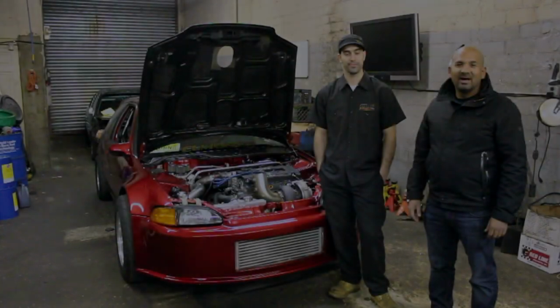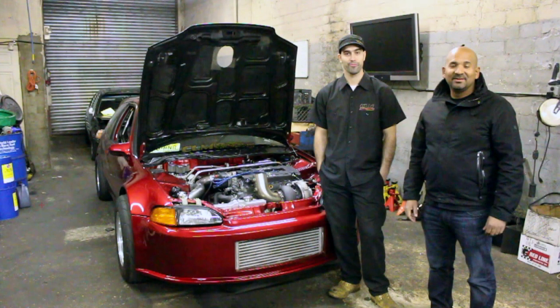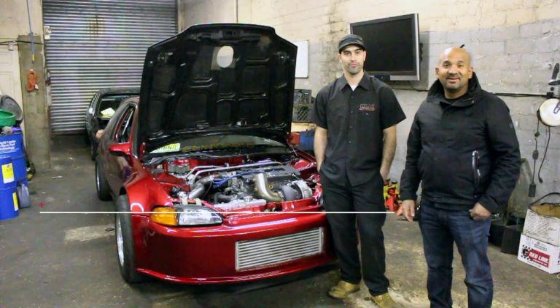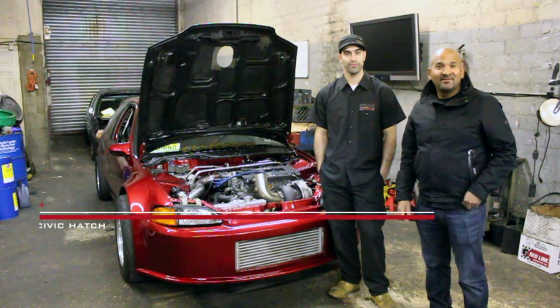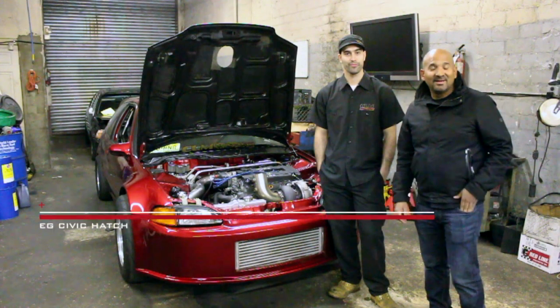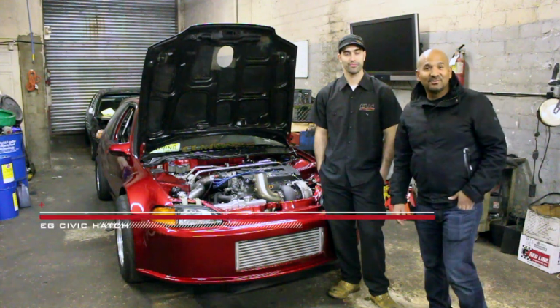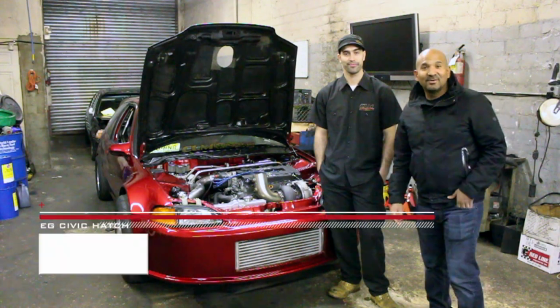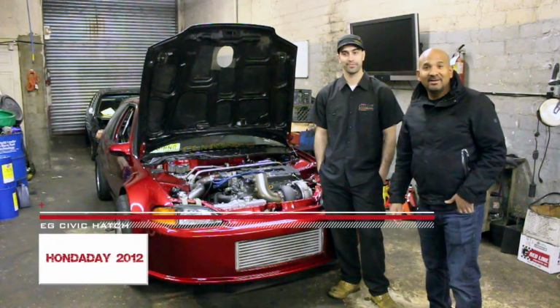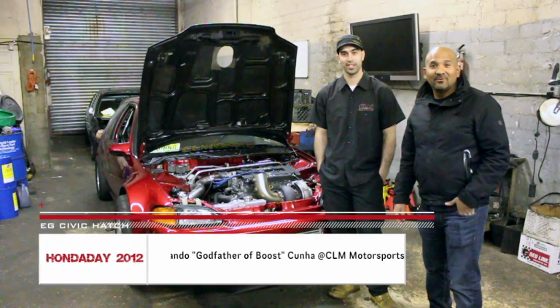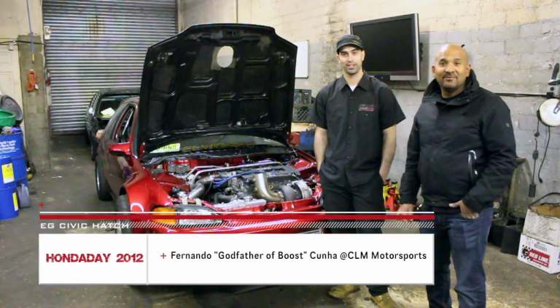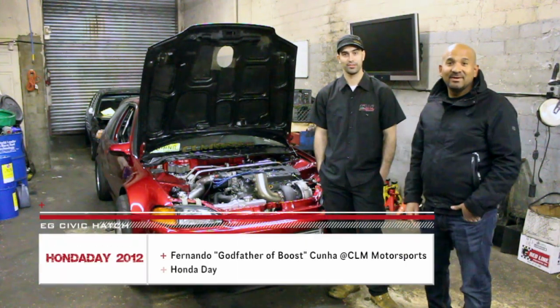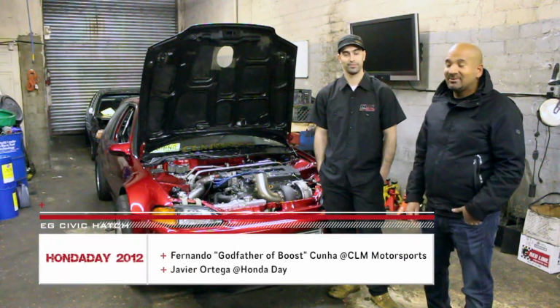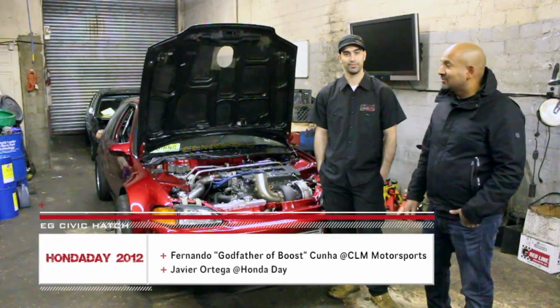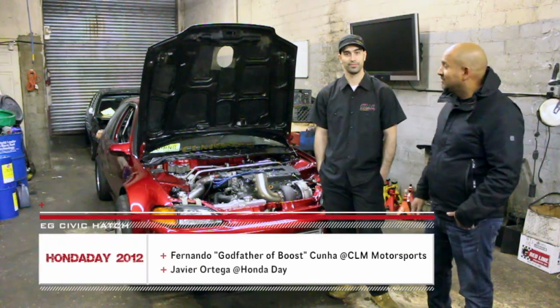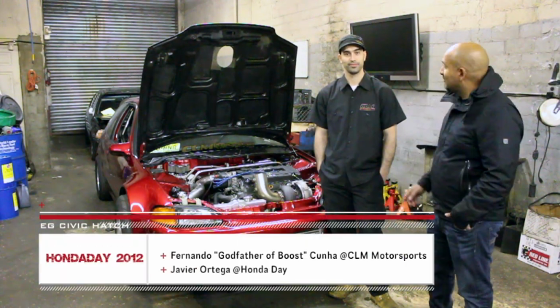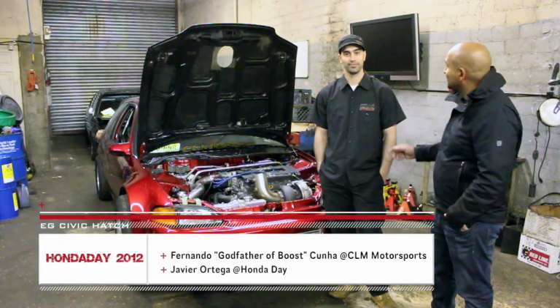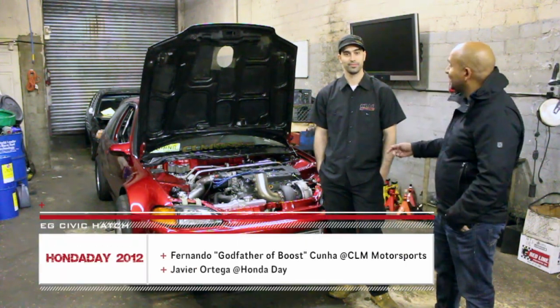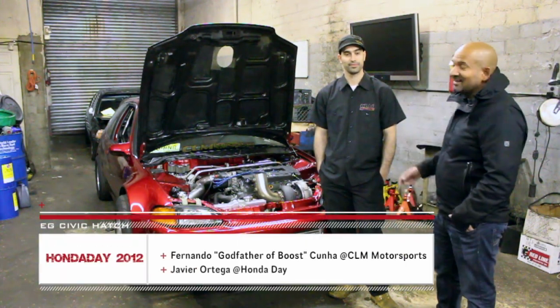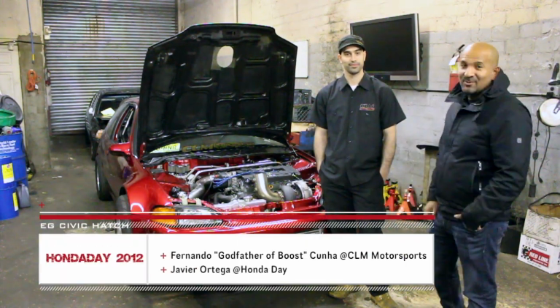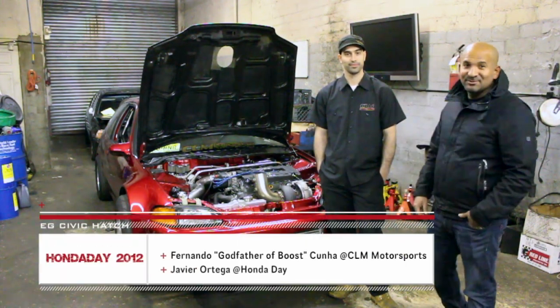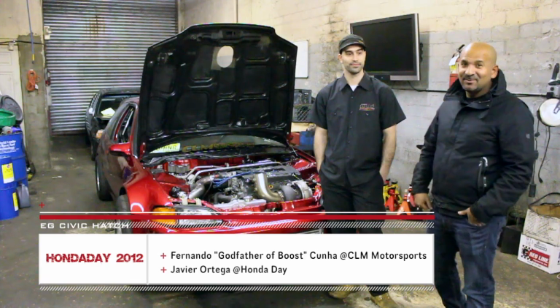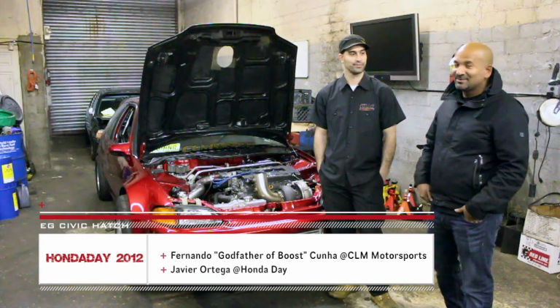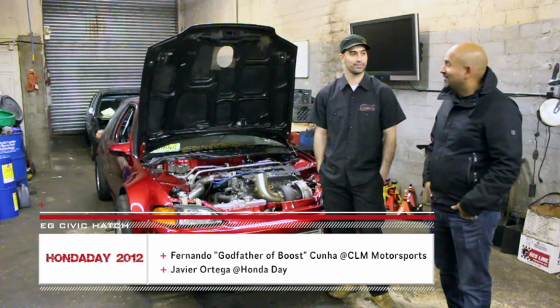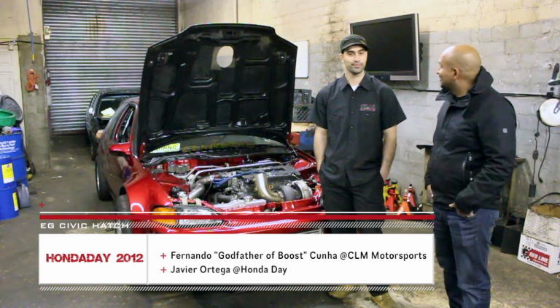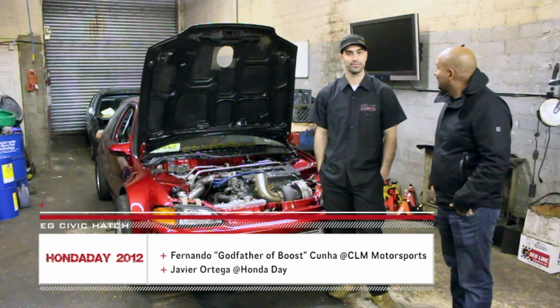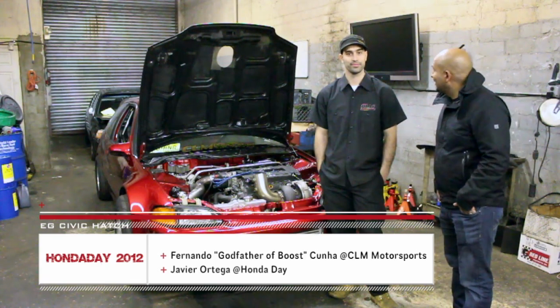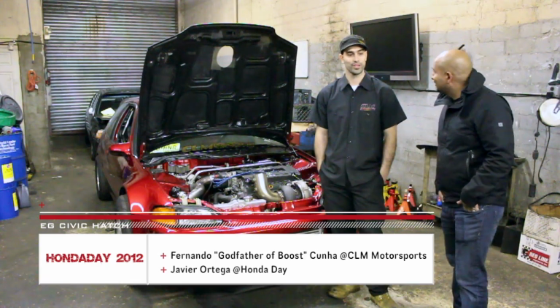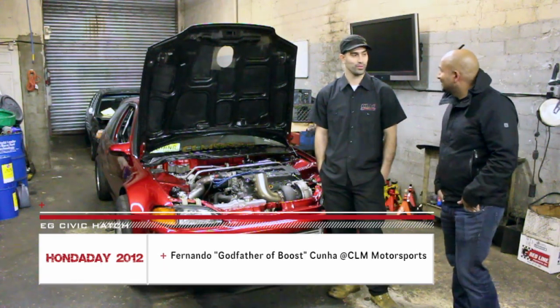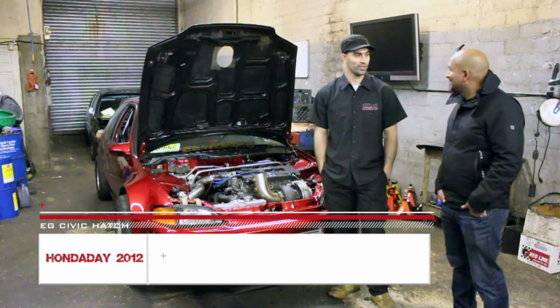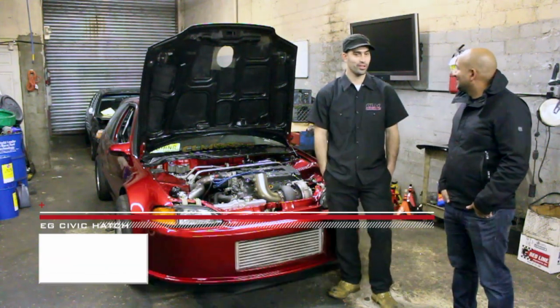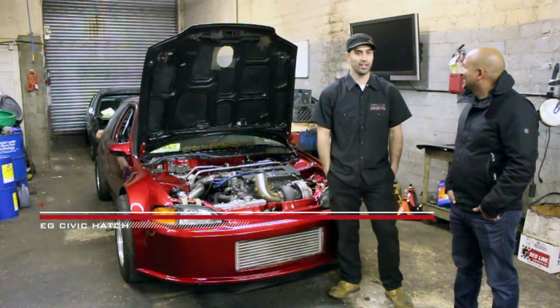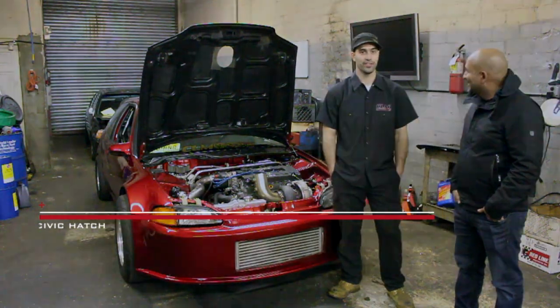On the day, fans, we're right here with Fernando Cunha from CLM Motorsports. So, Fernando, what's going on, Javier?